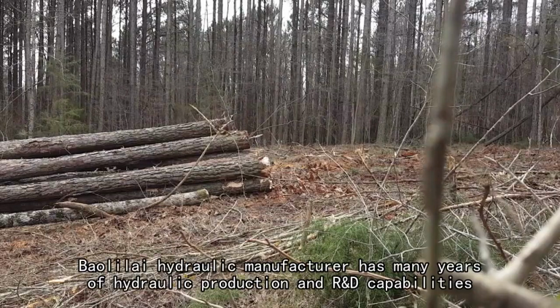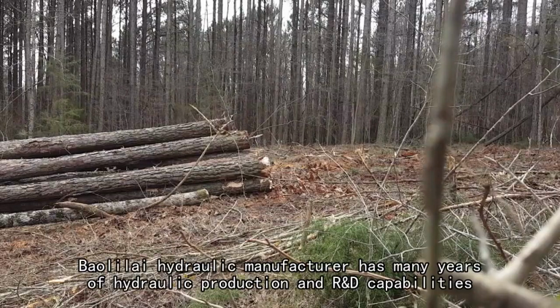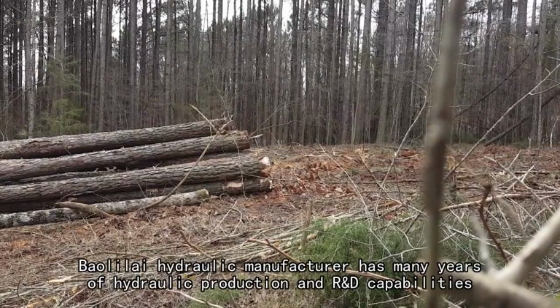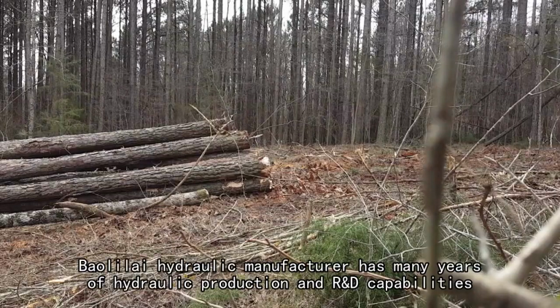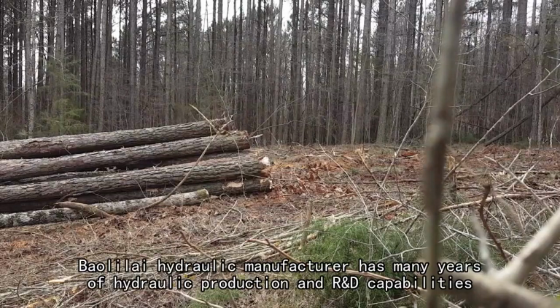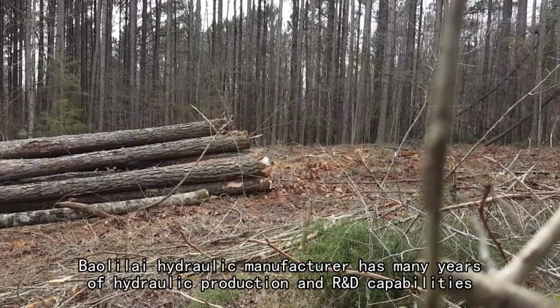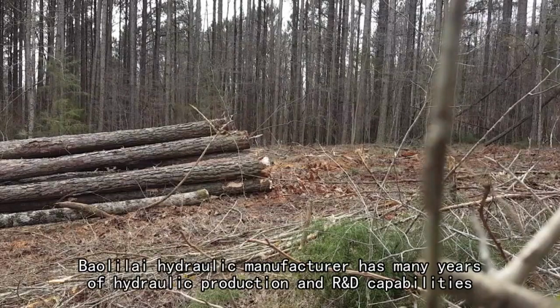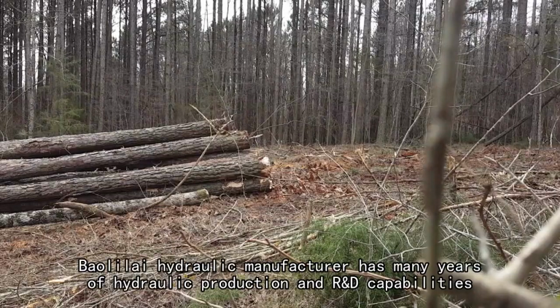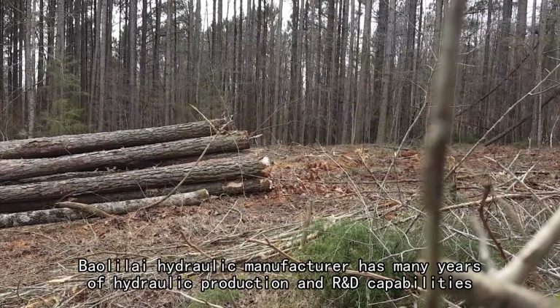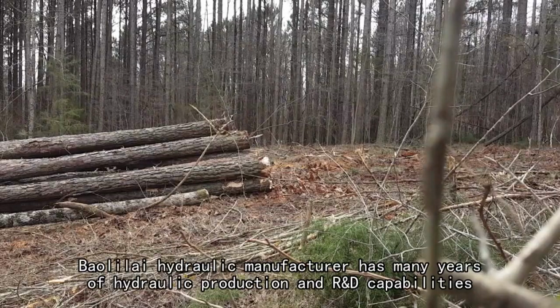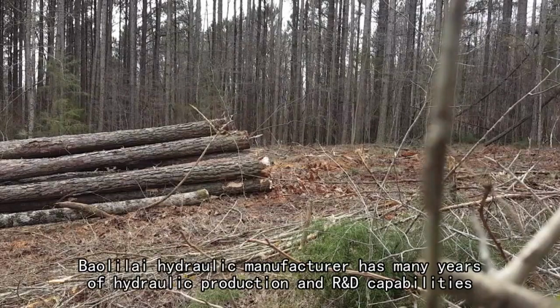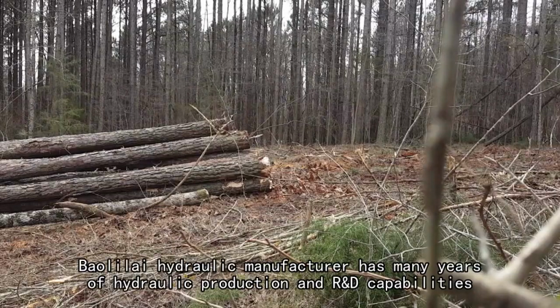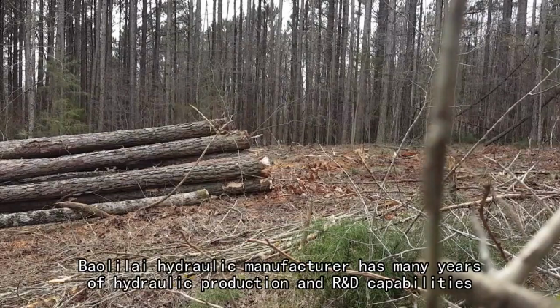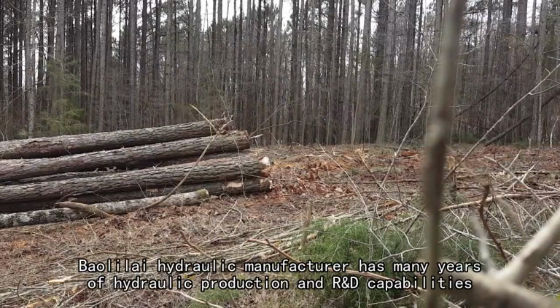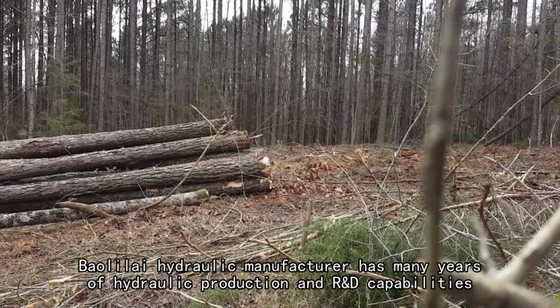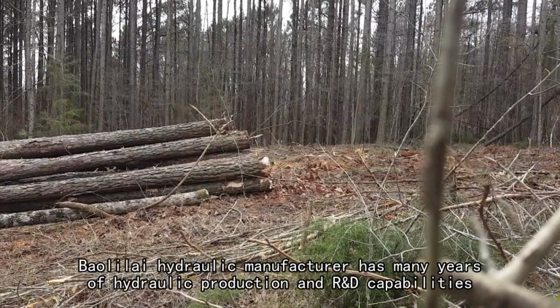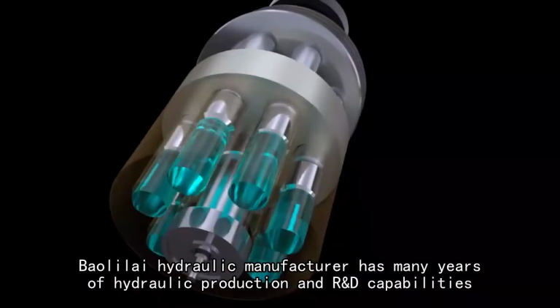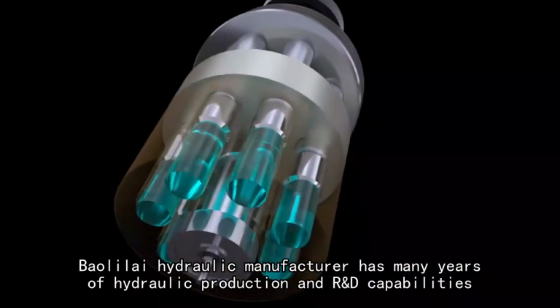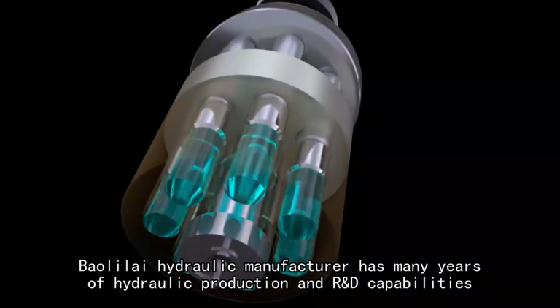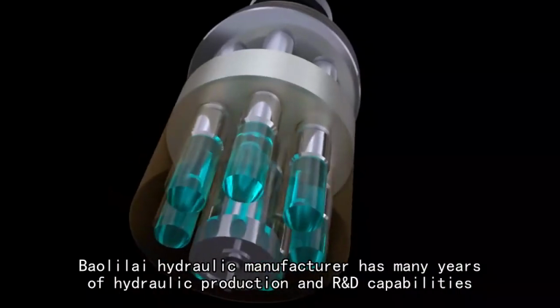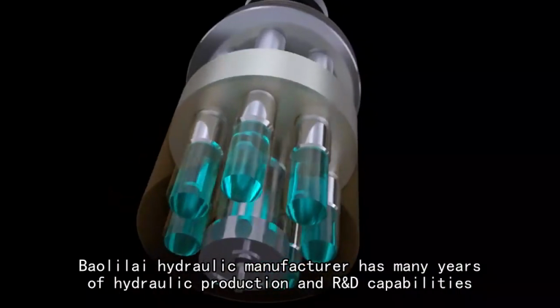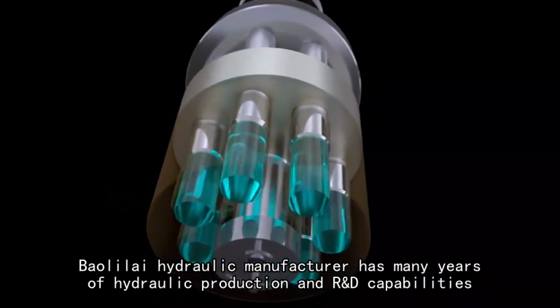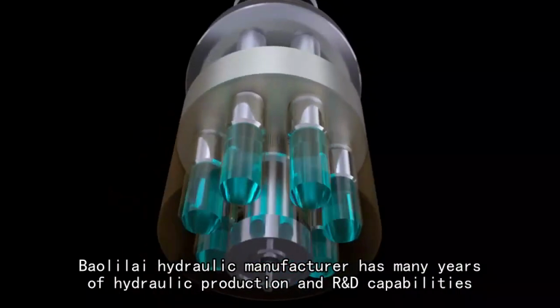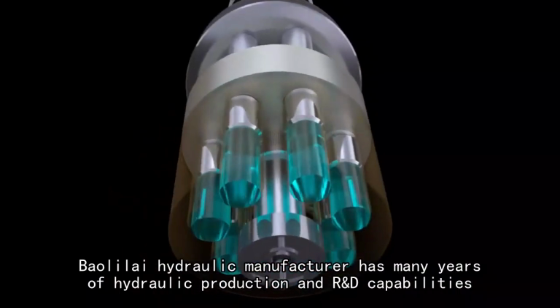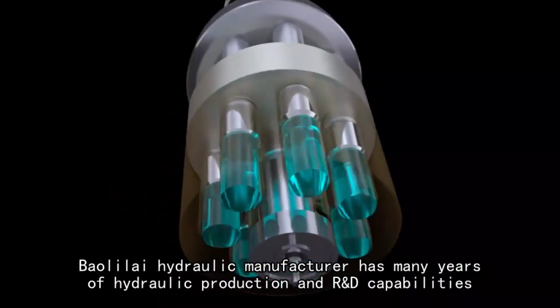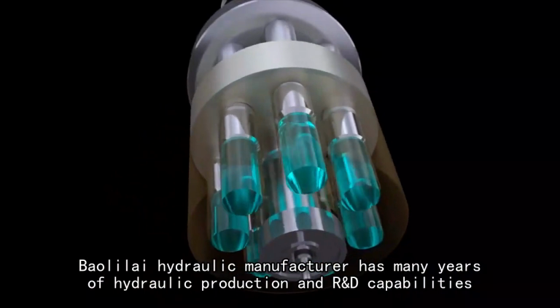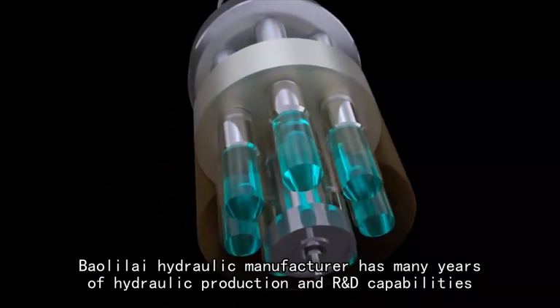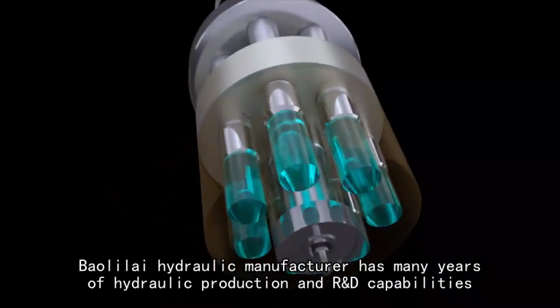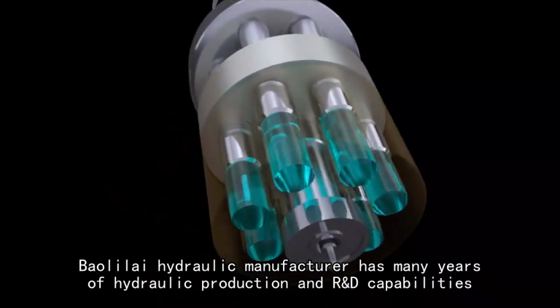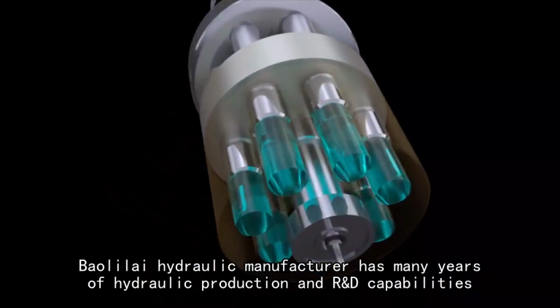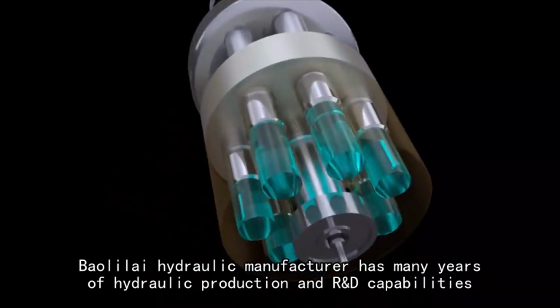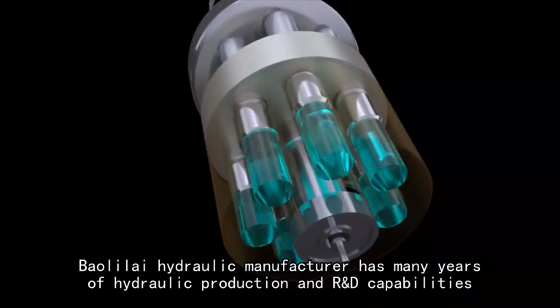Build-A-Li hydraulic manufacturer has many years of hydraulic production and manufacturing capabilities.